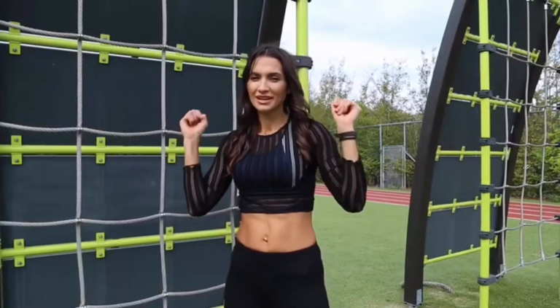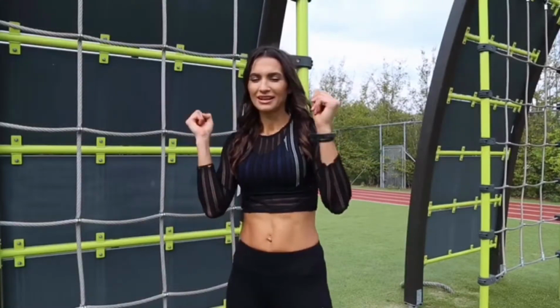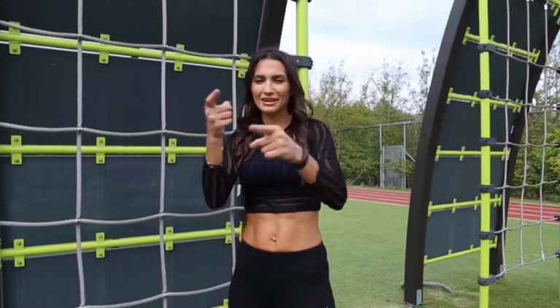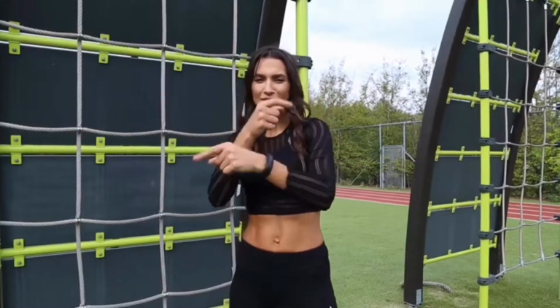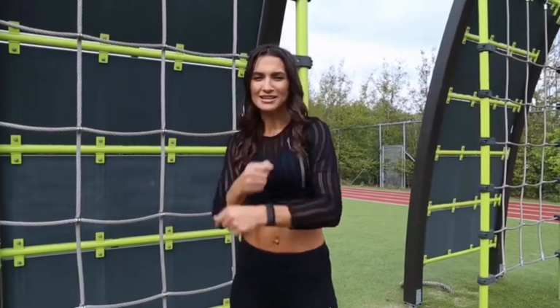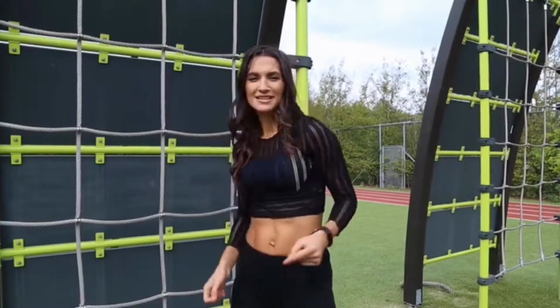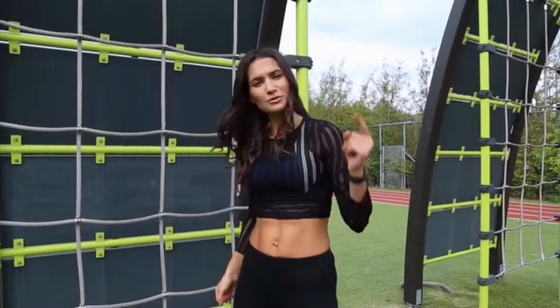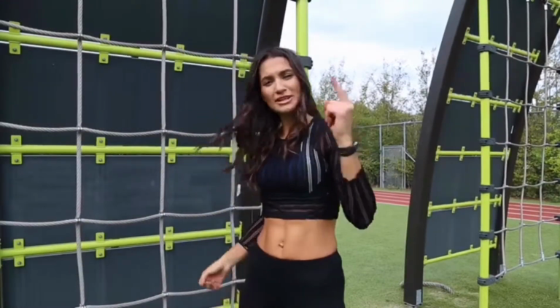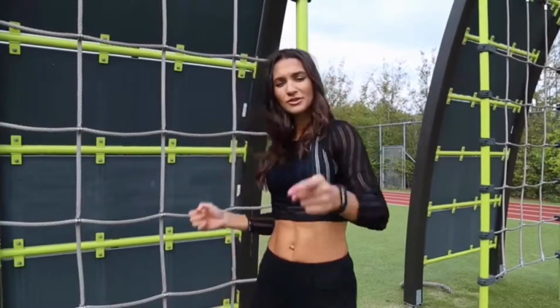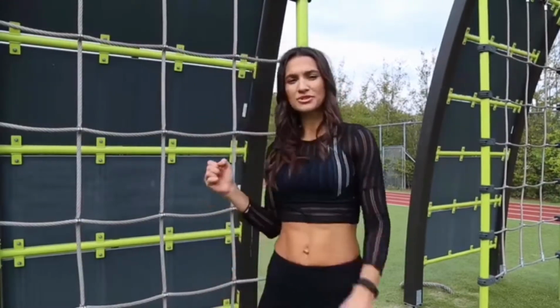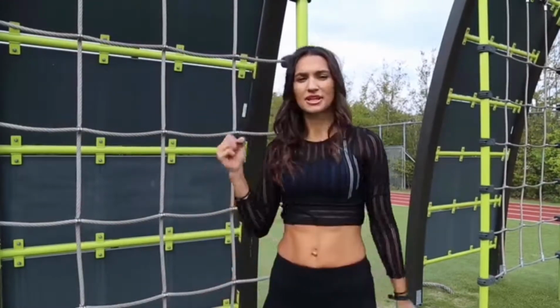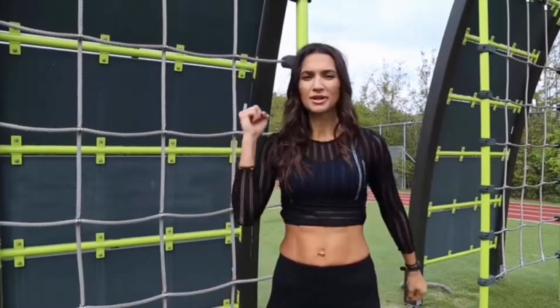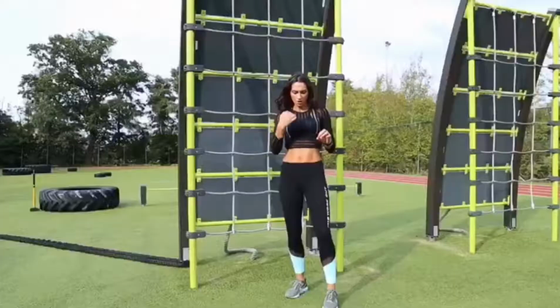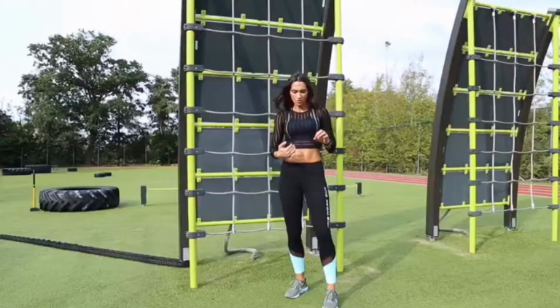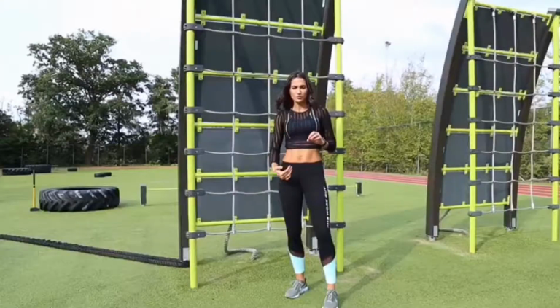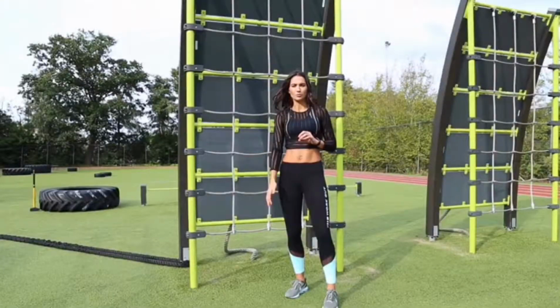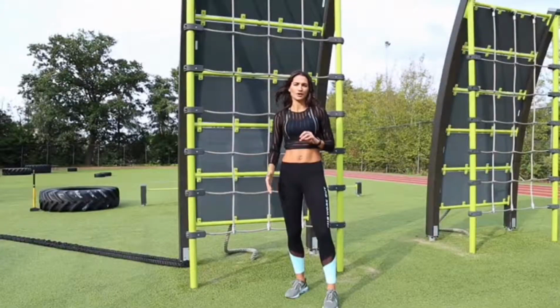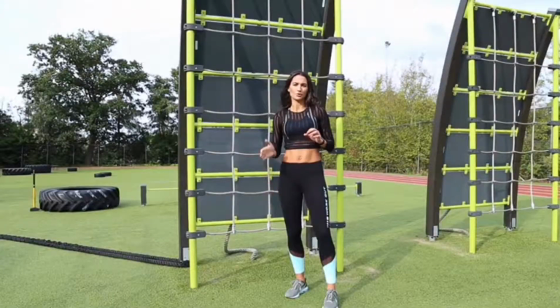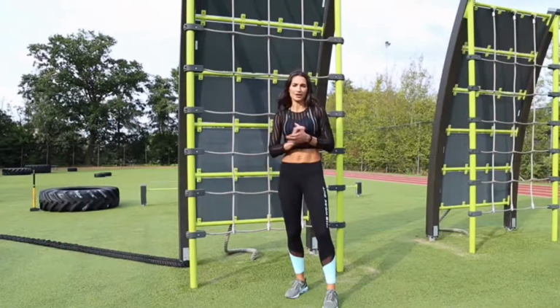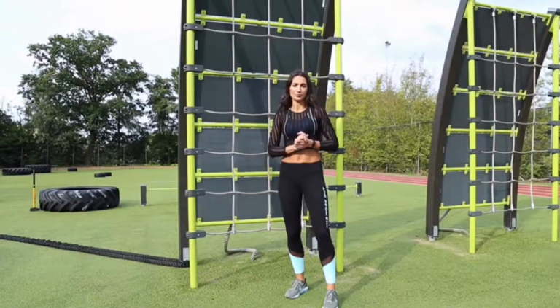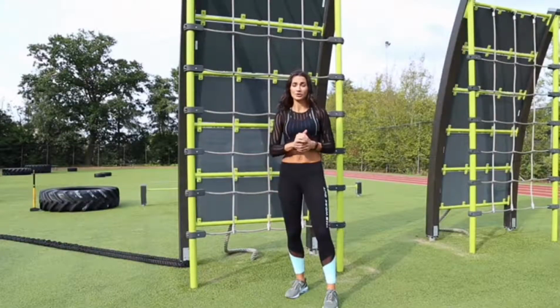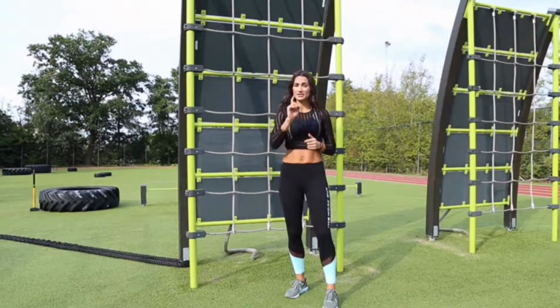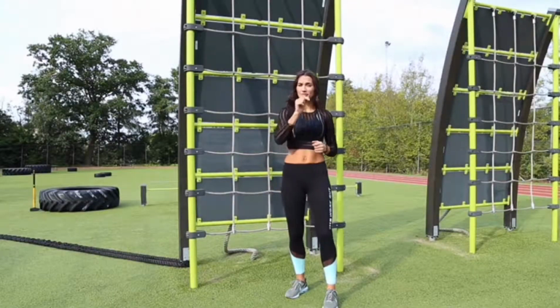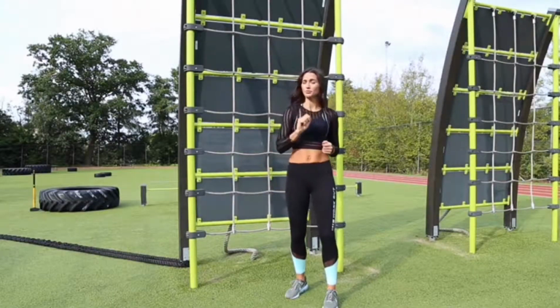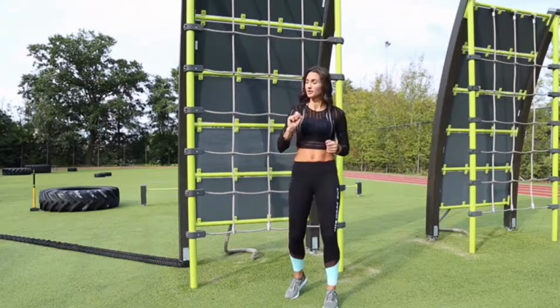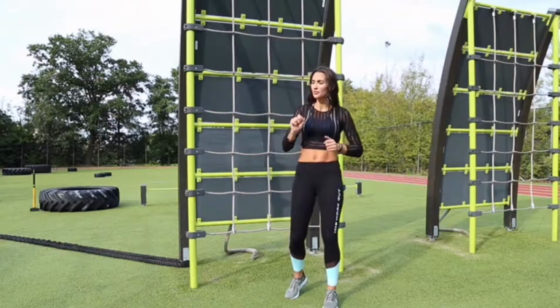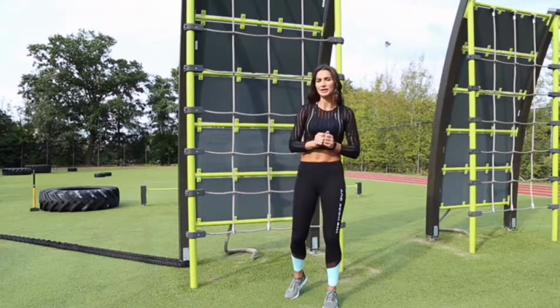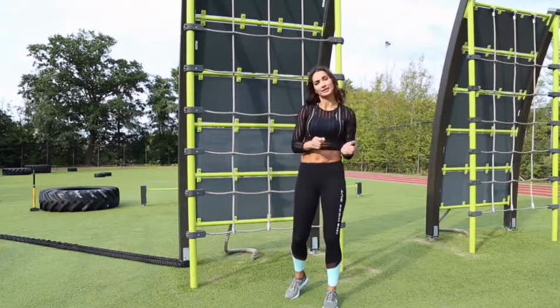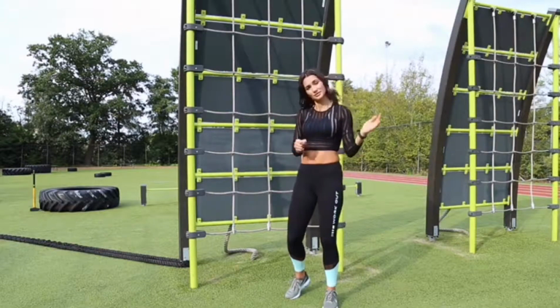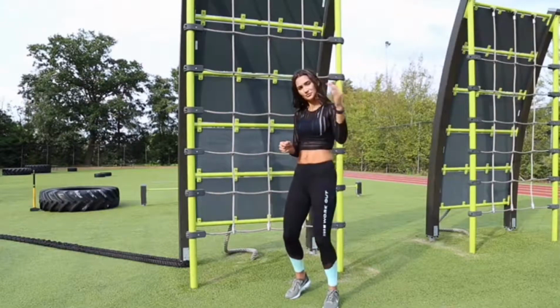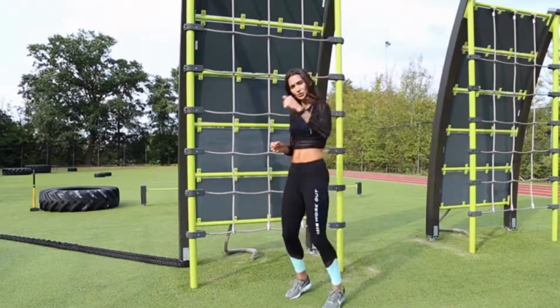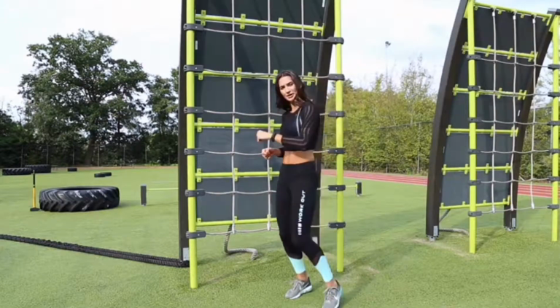Hello guys, I would like to present my whole body workout. We're gonna start from lower body. Follow me.